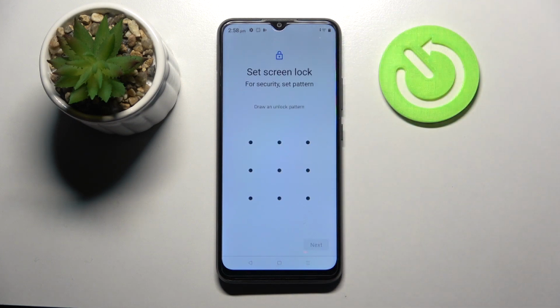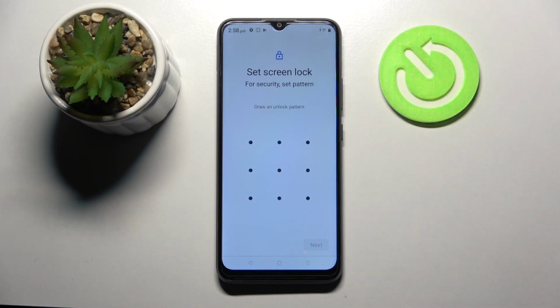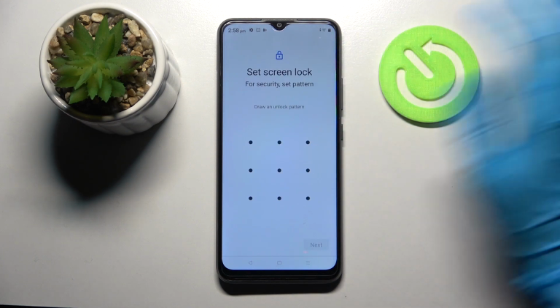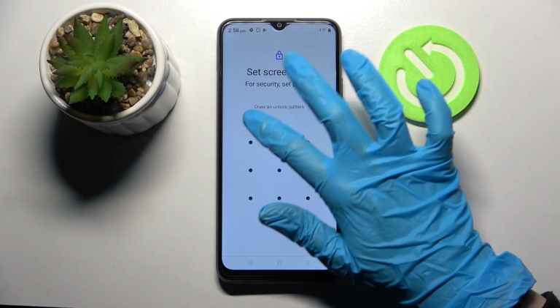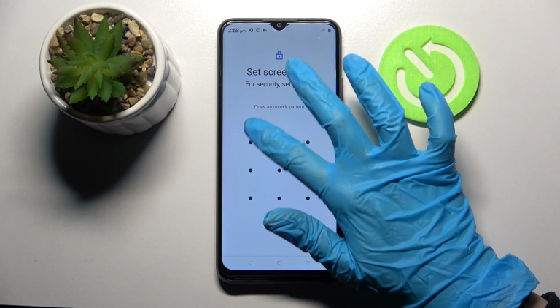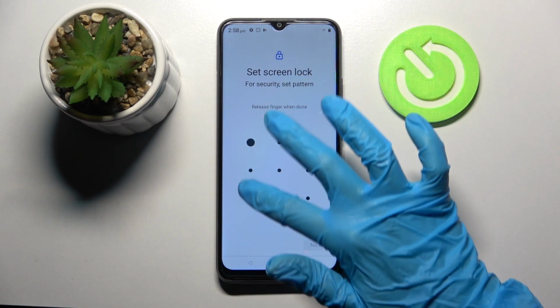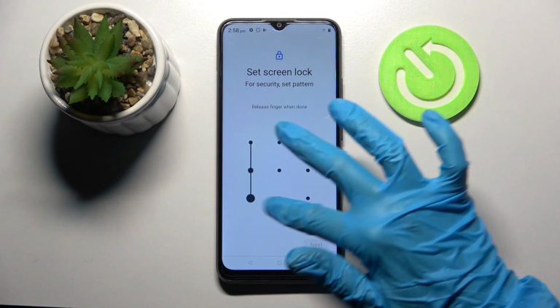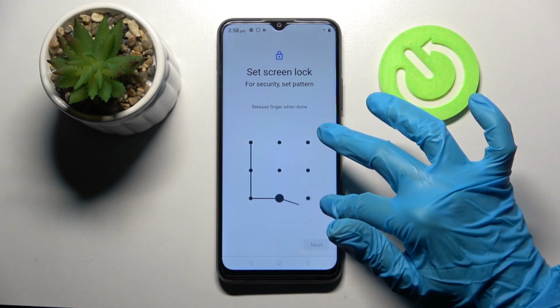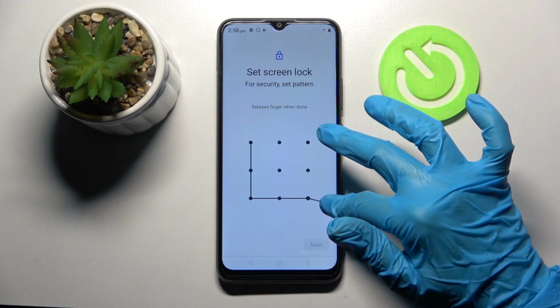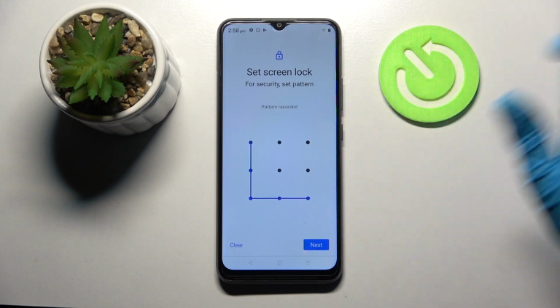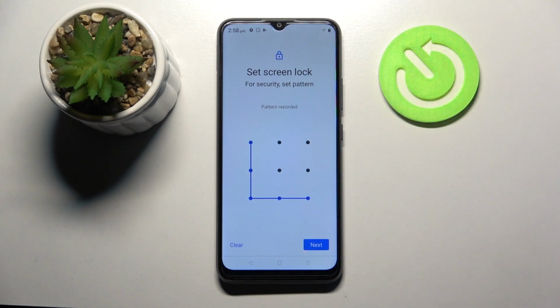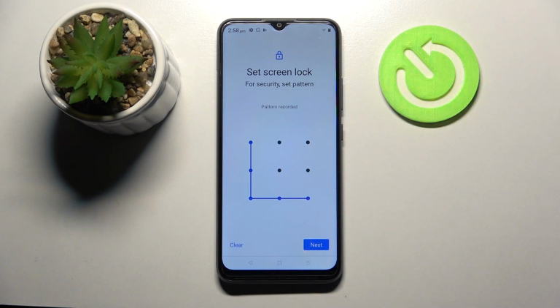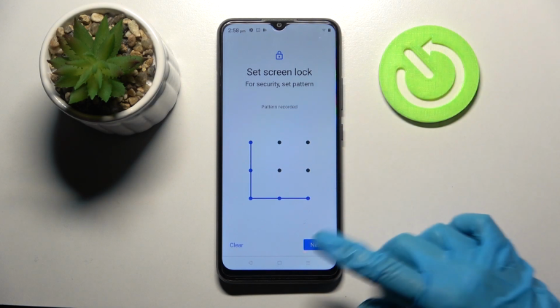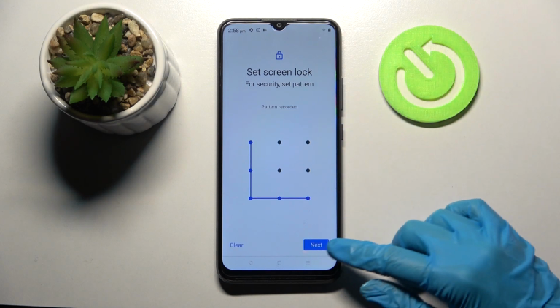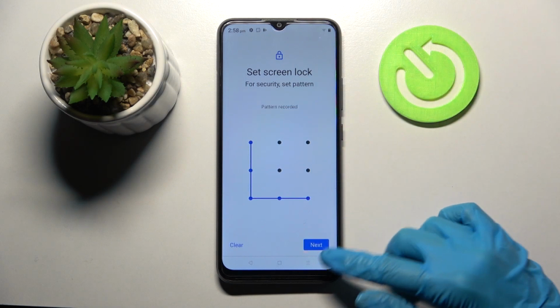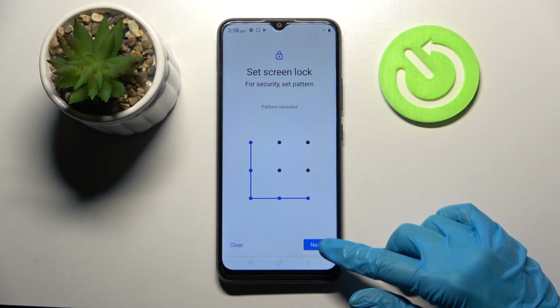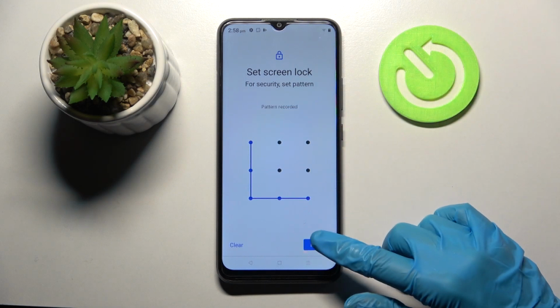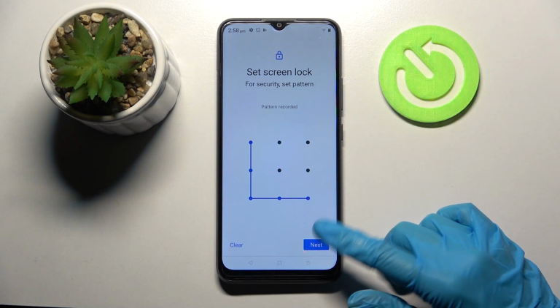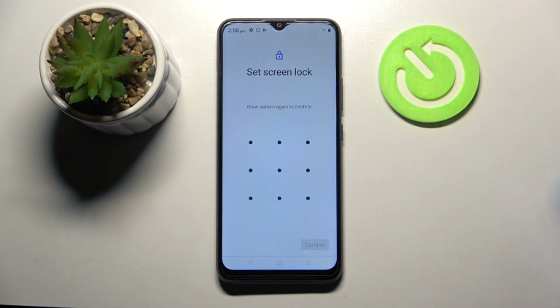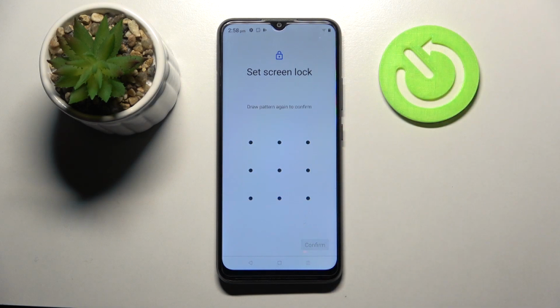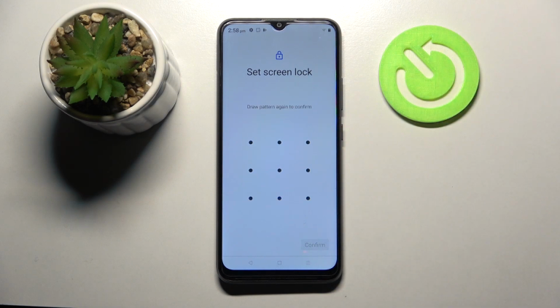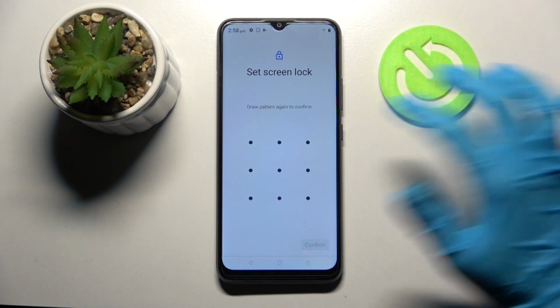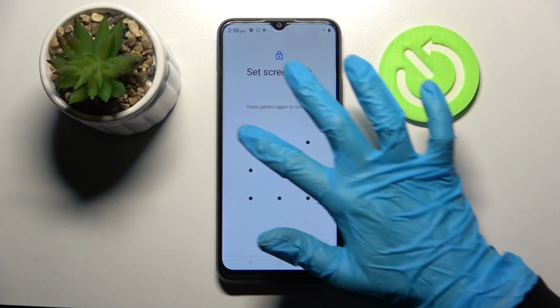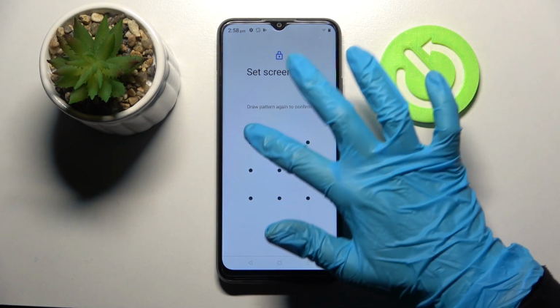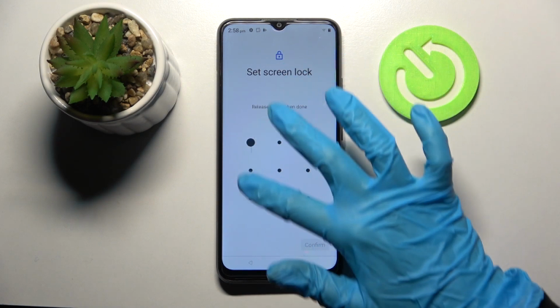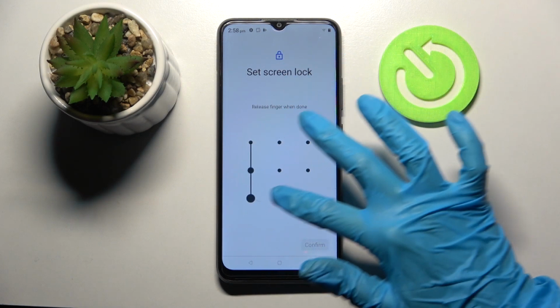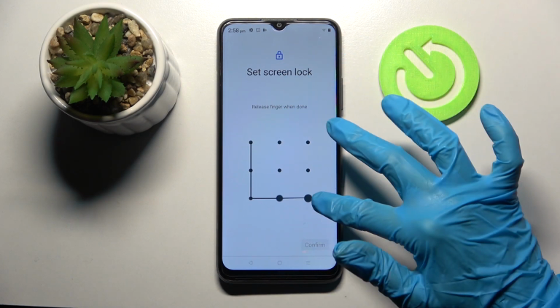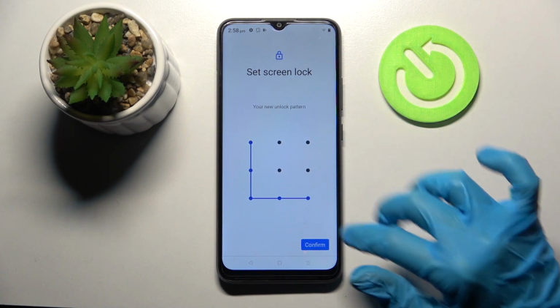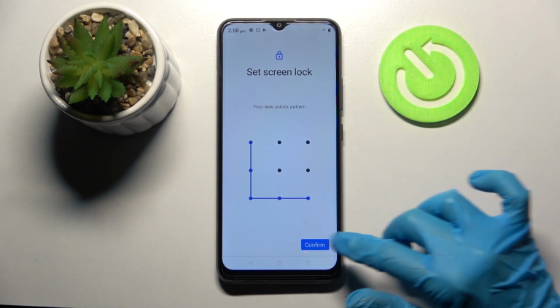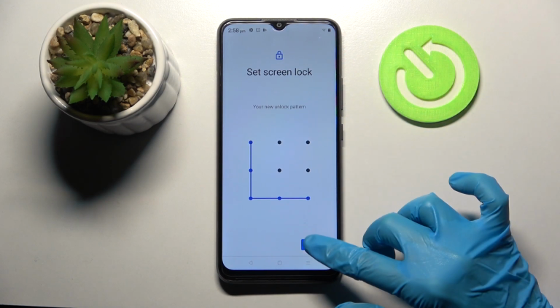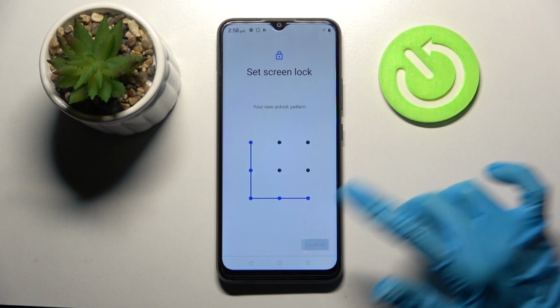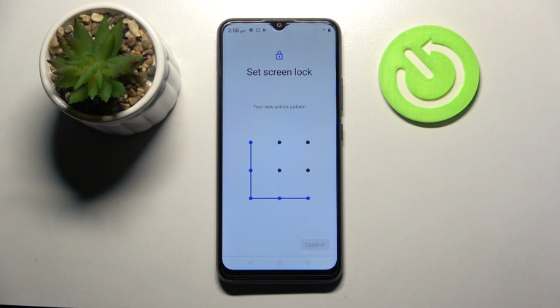Following that, you need to enter your new lock-in method and tap Next at the bottom right corner, then repeat it and choose Confirm.